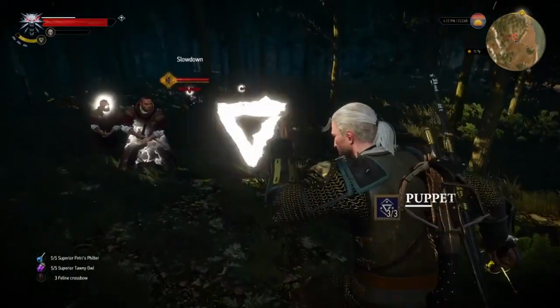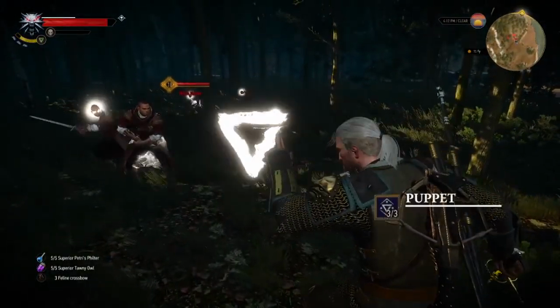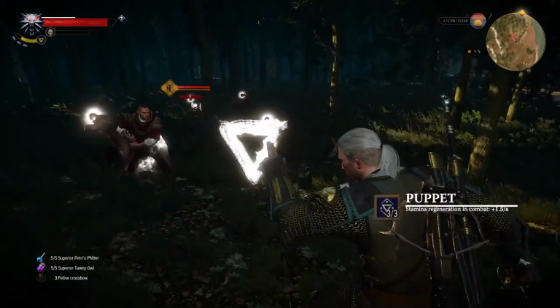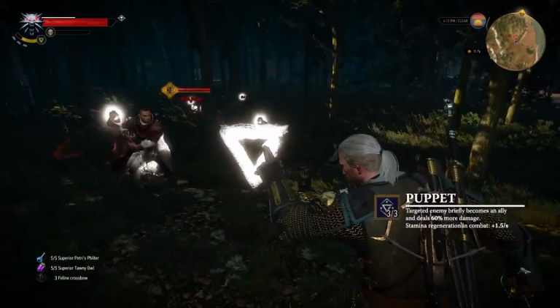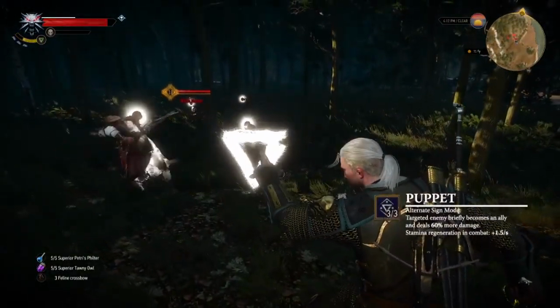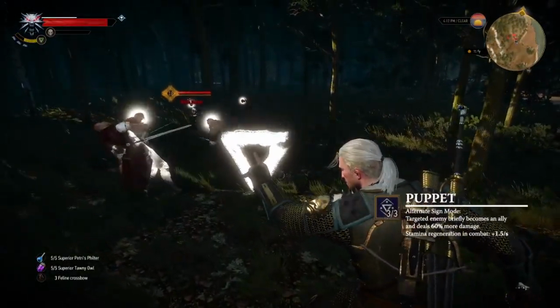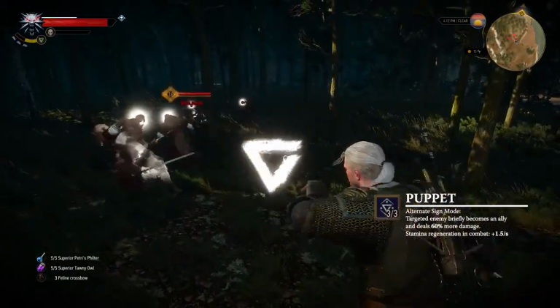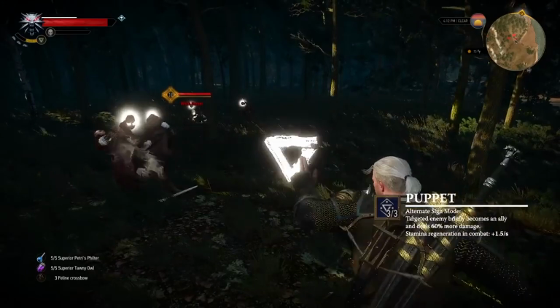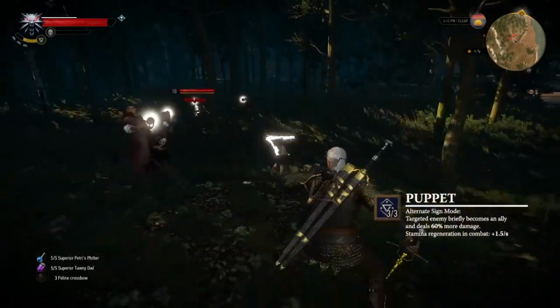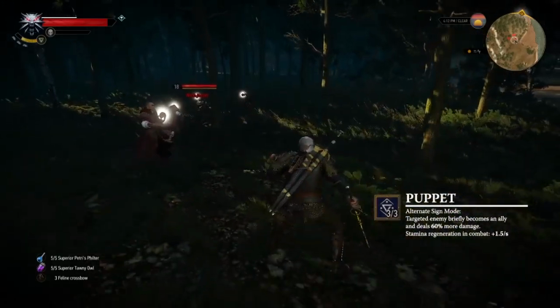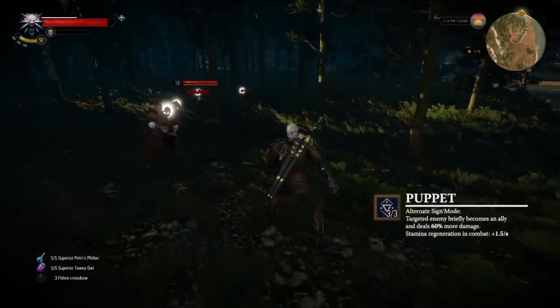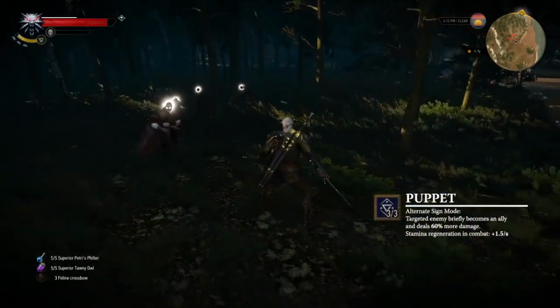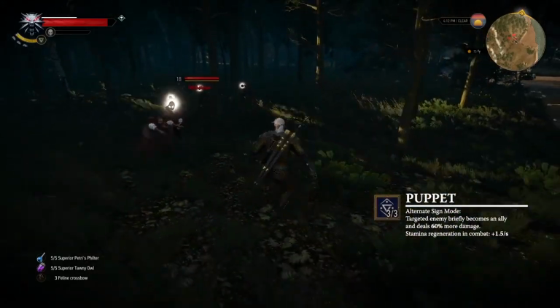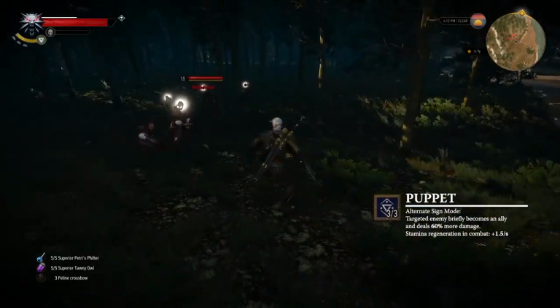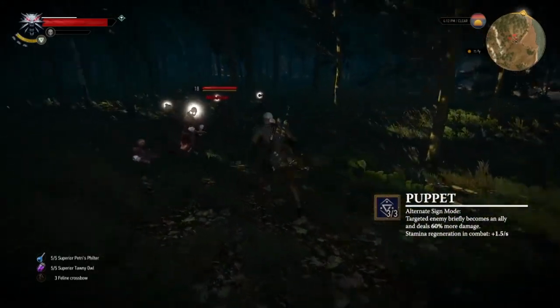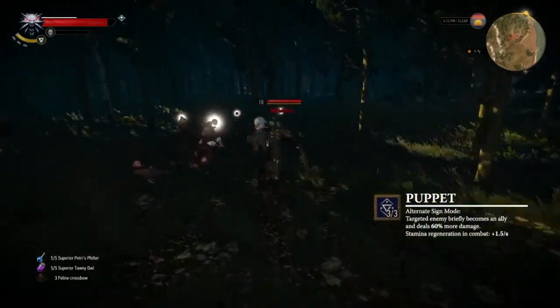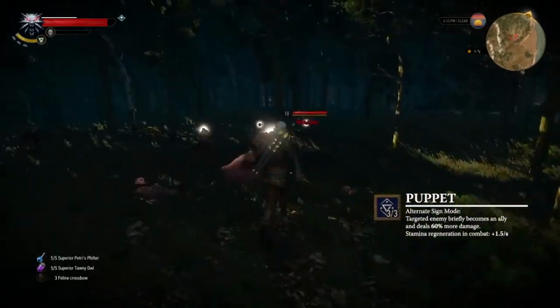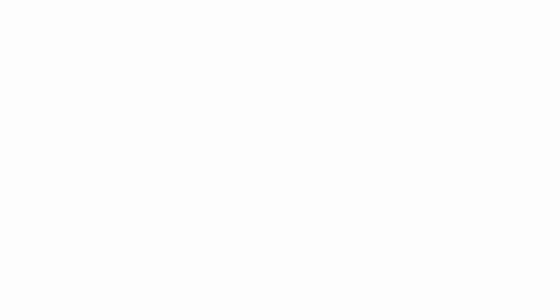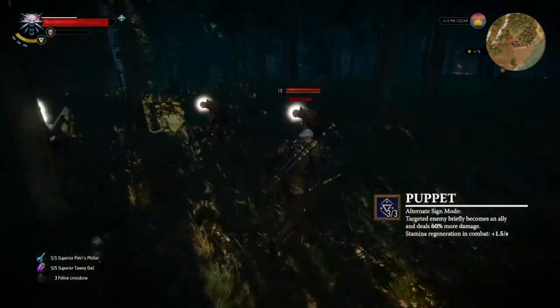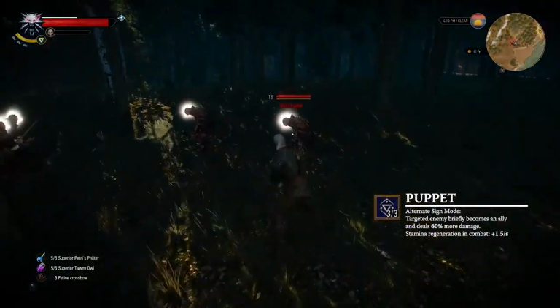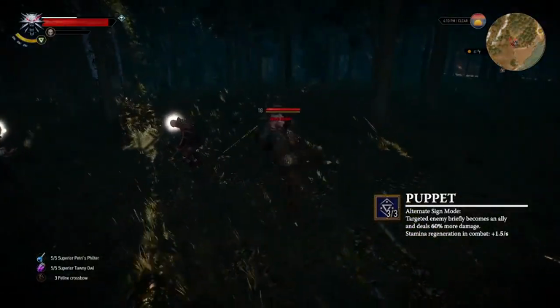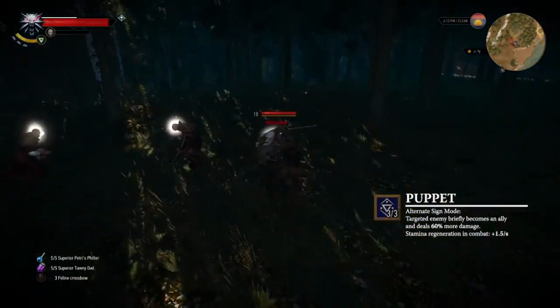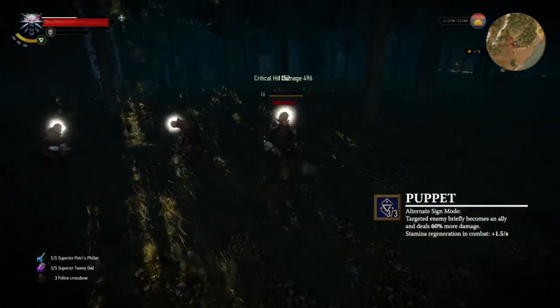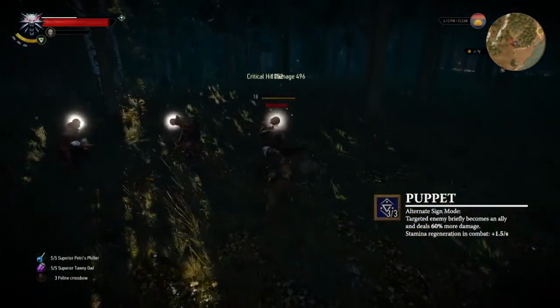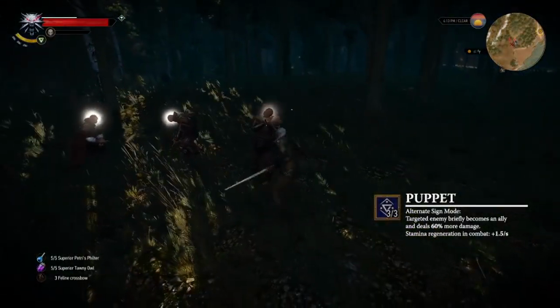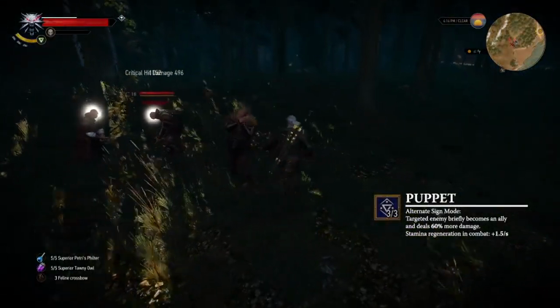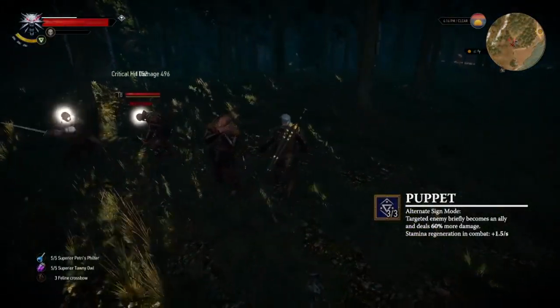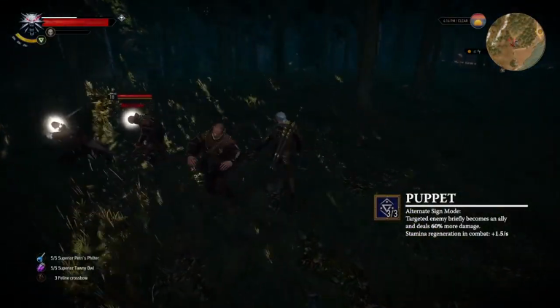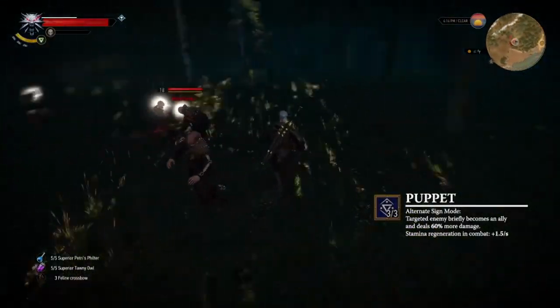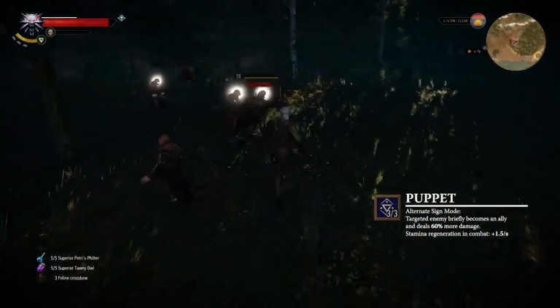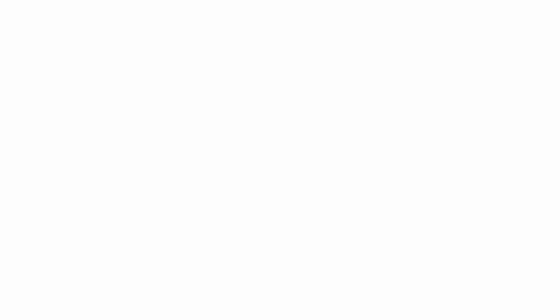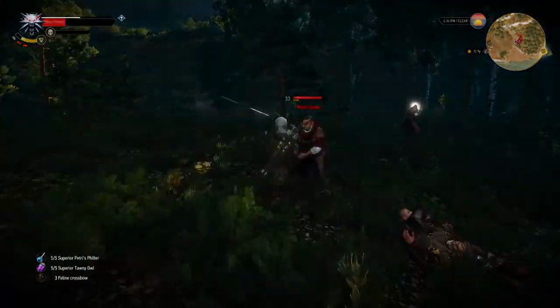The alternate sign, Puppet, forces a target to briefly become your ally and deal 60% more damage.